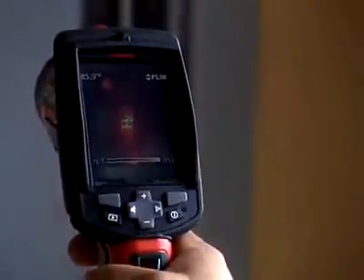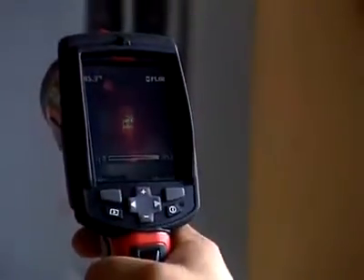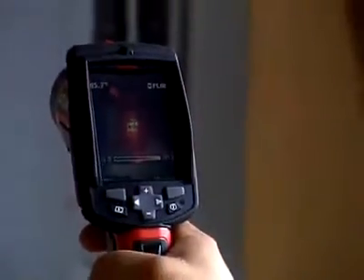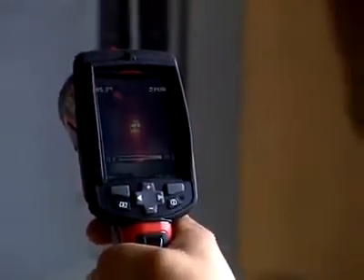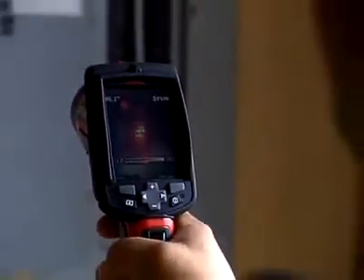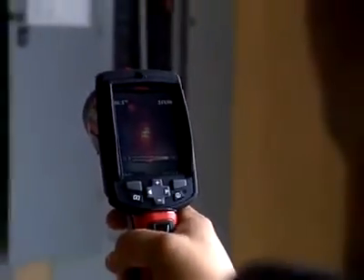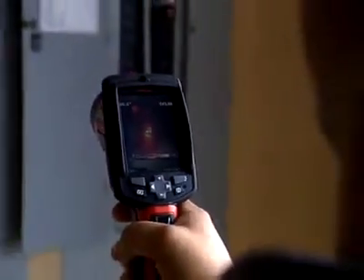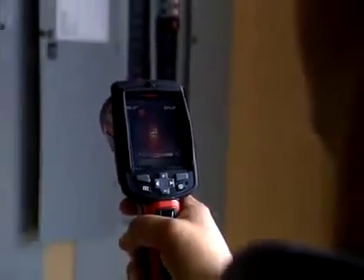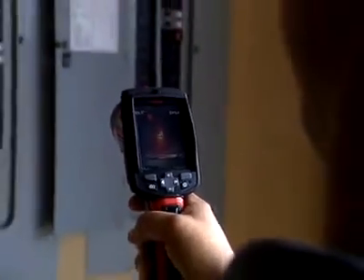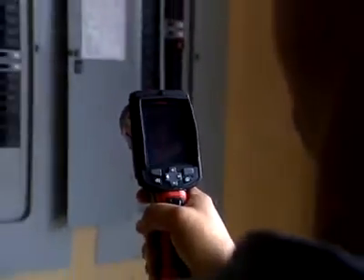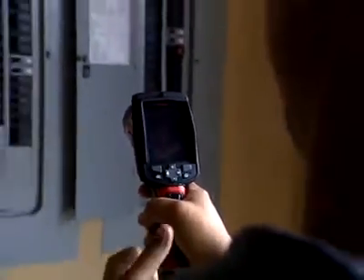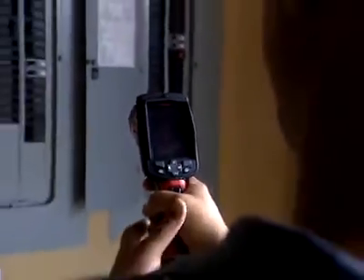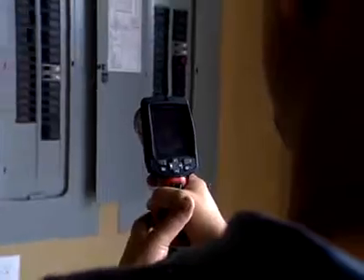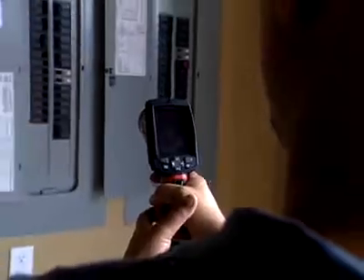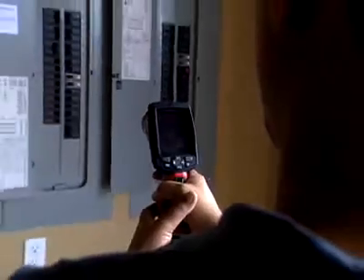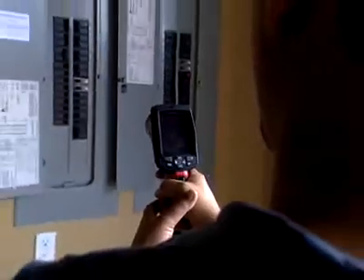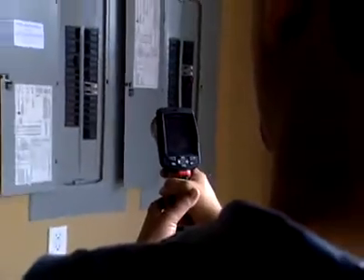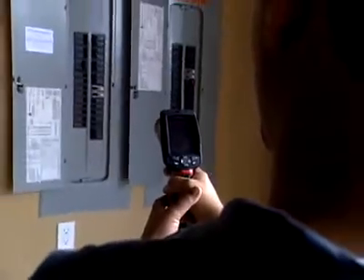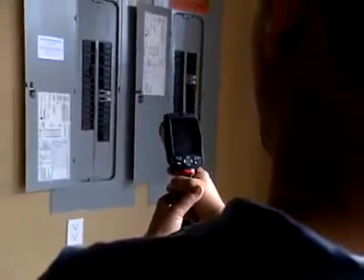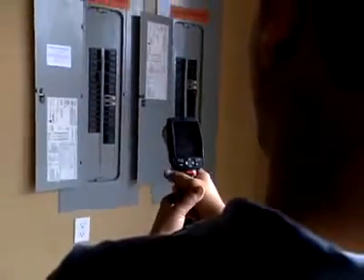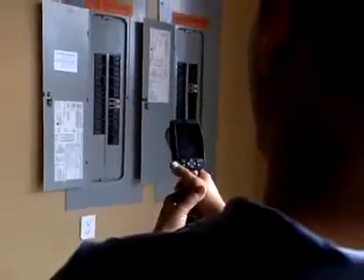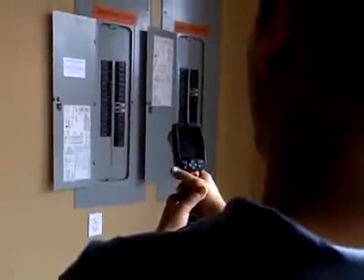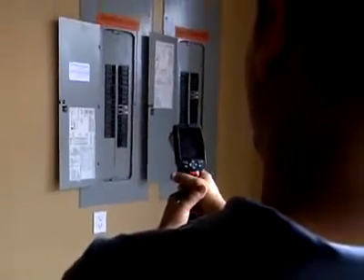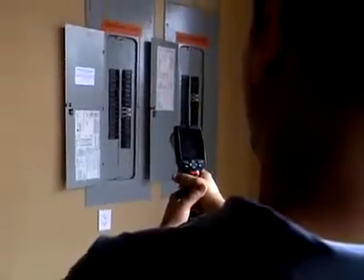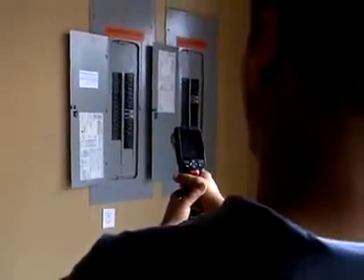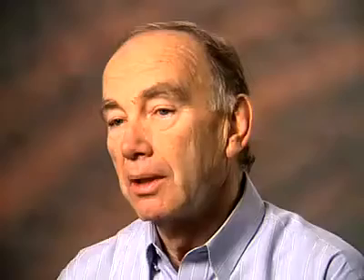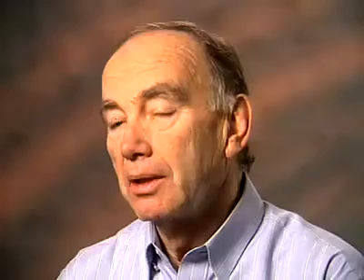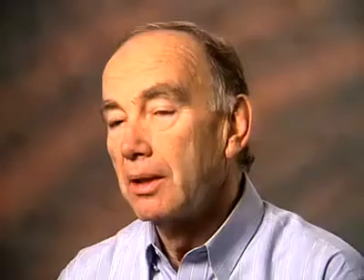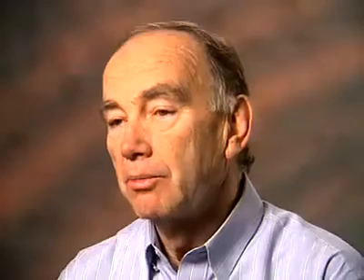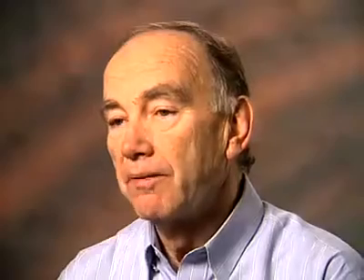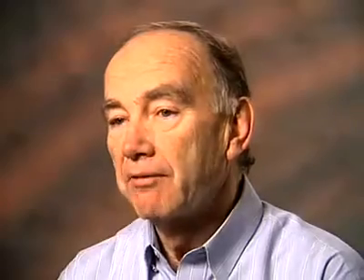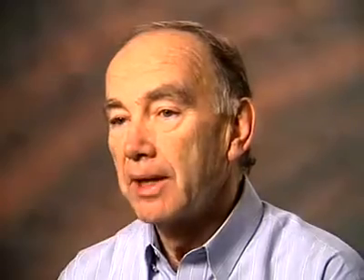Here's where your problem is. This is where it's originating. With the camera, it enables us to go out and do preventive maintenance.